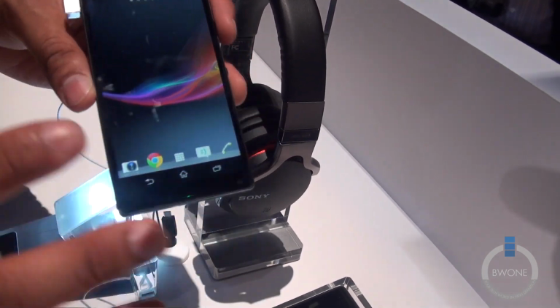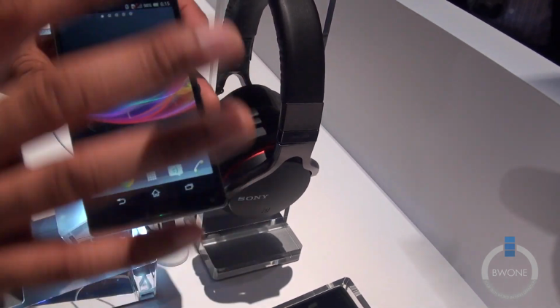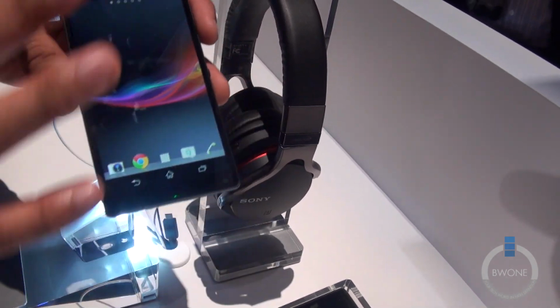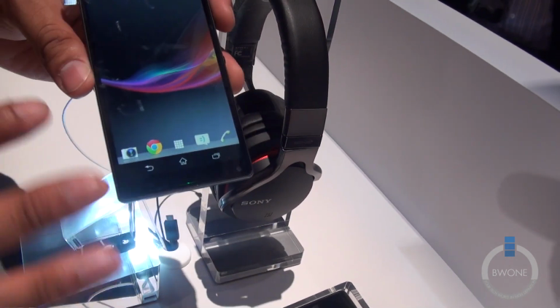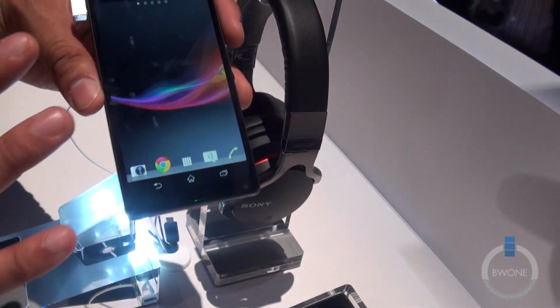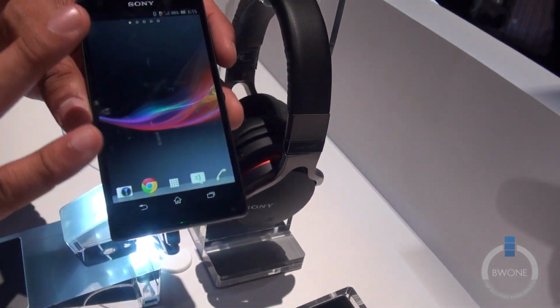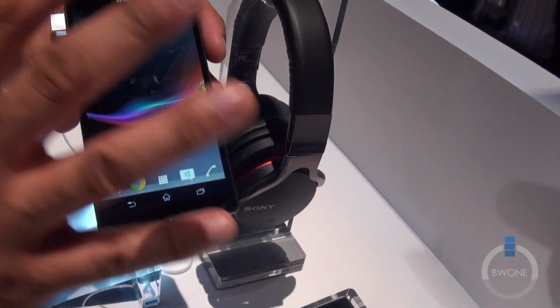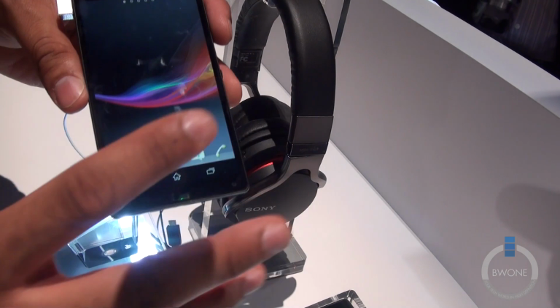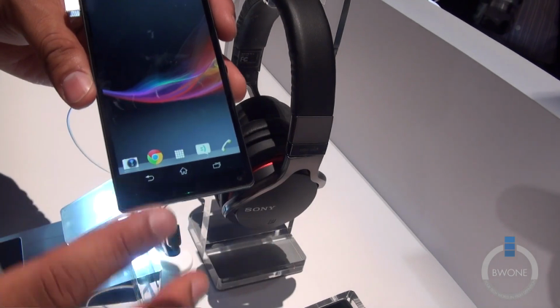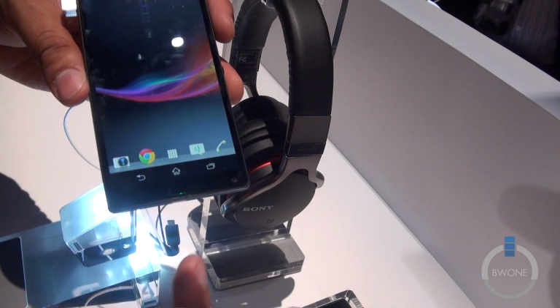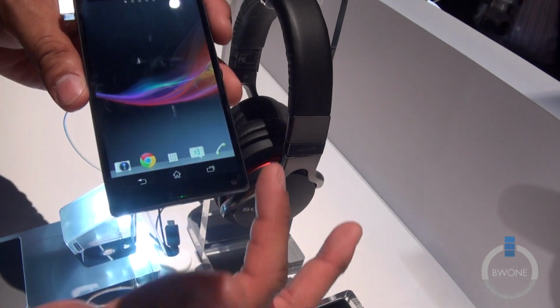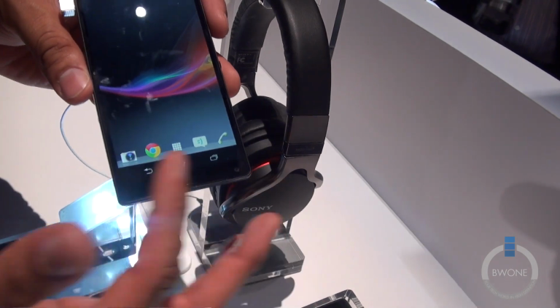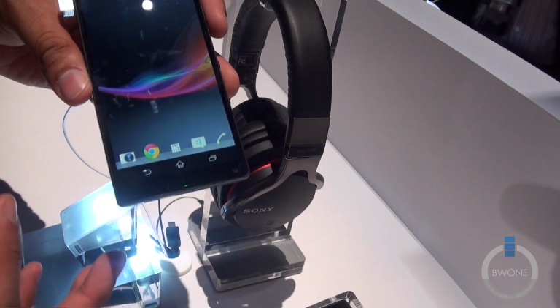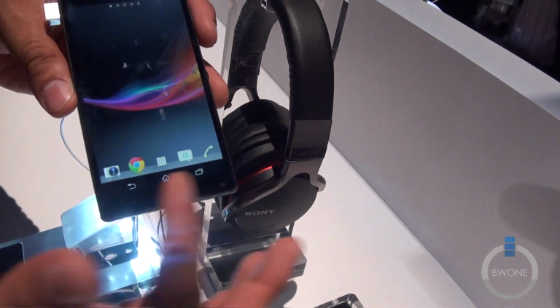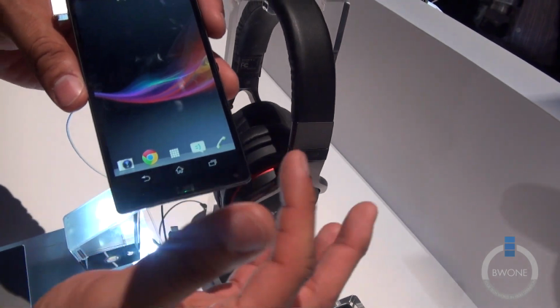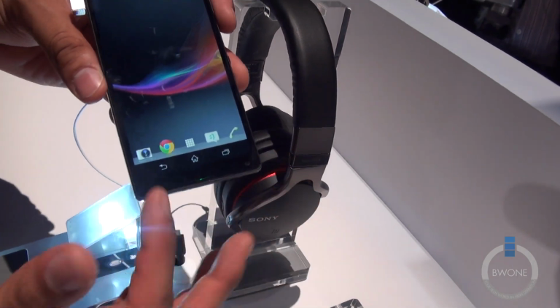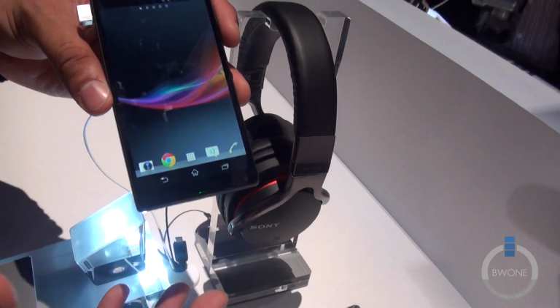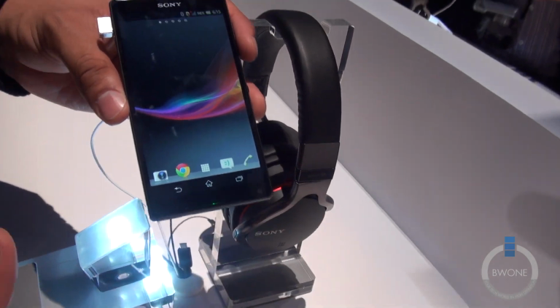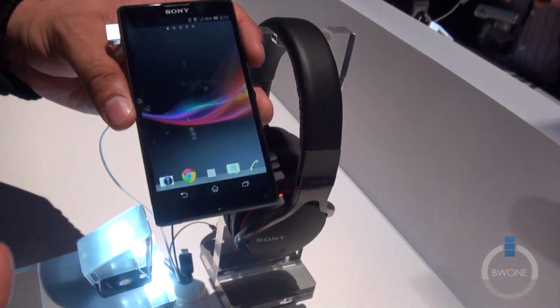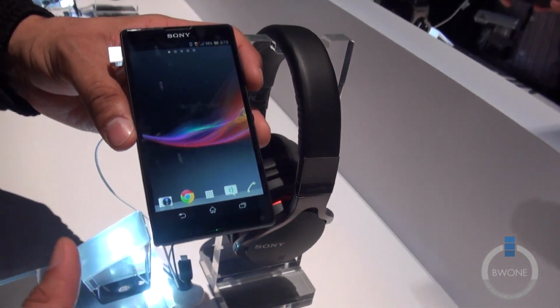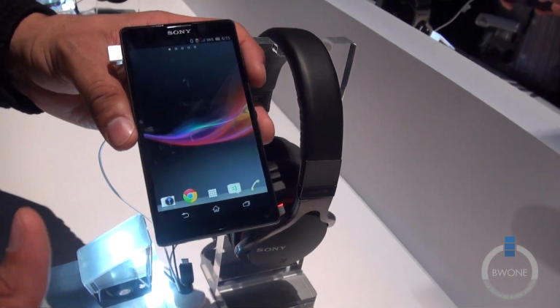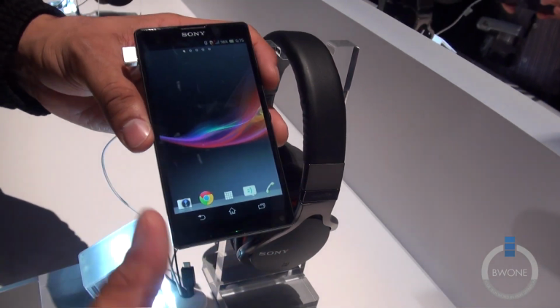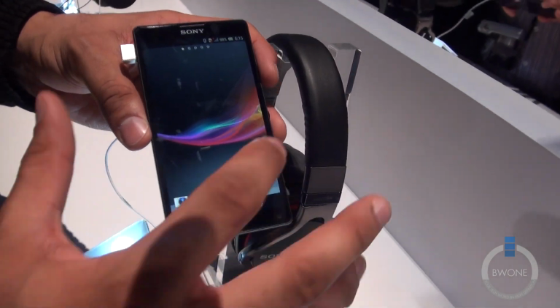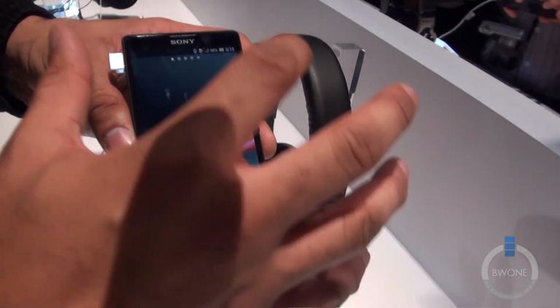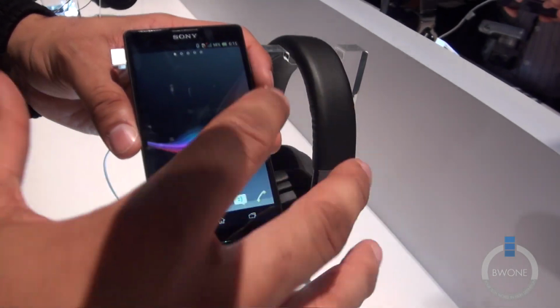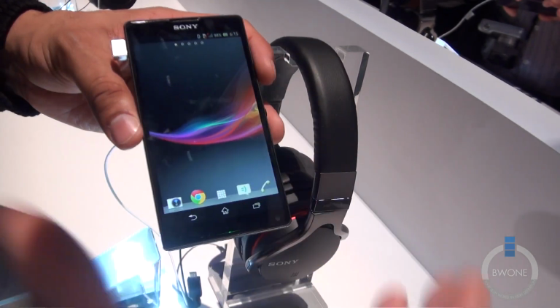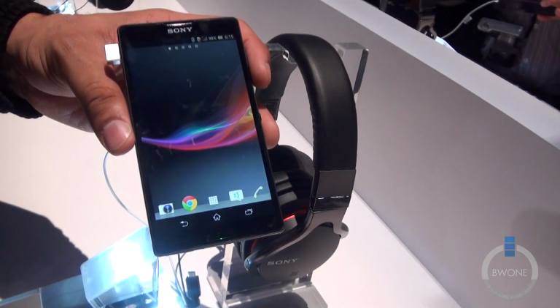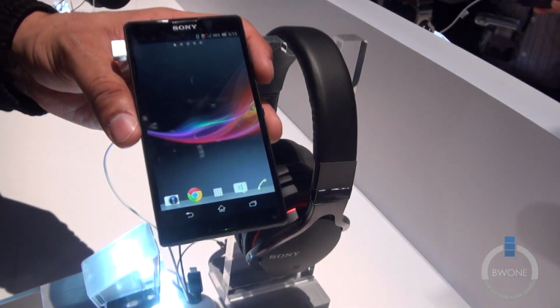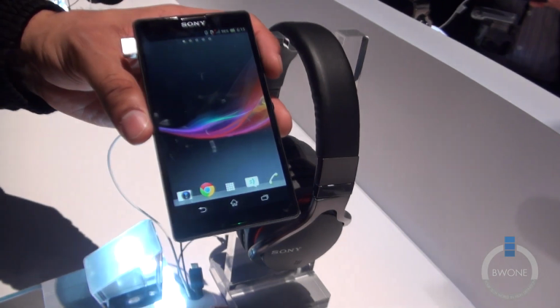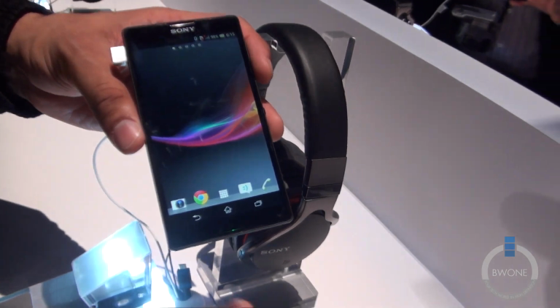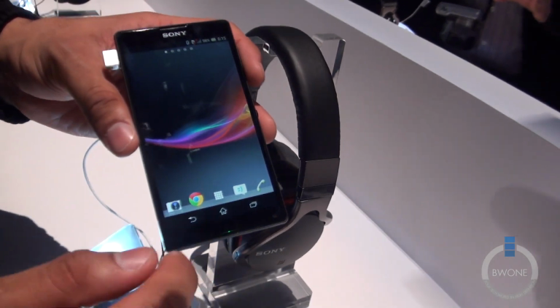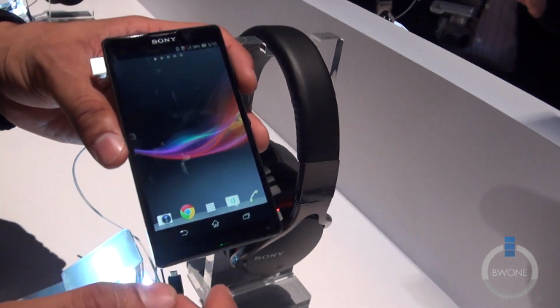It doesn't have any touch-sensitive buttons — it's all soft keys. It's almost a stock Android device.